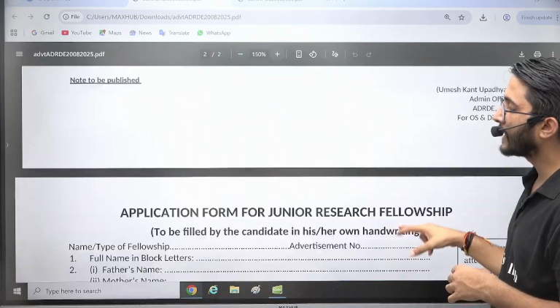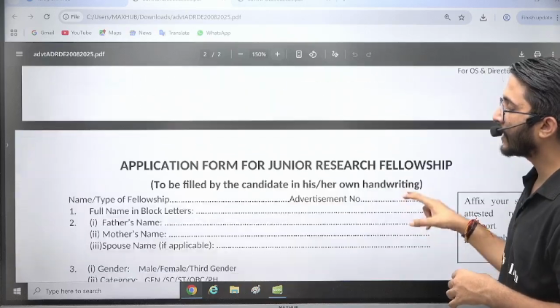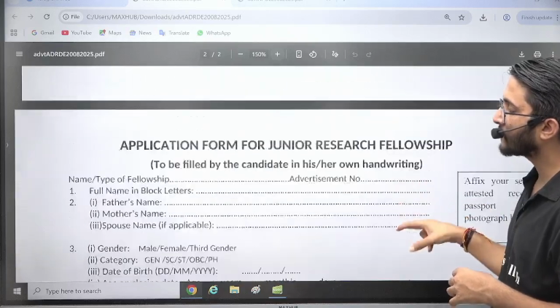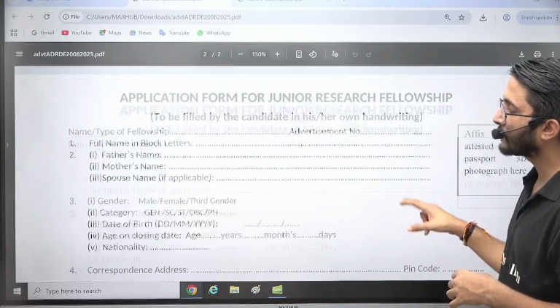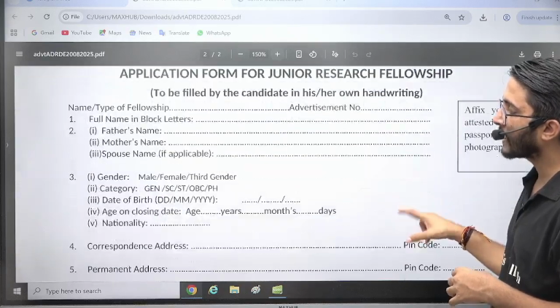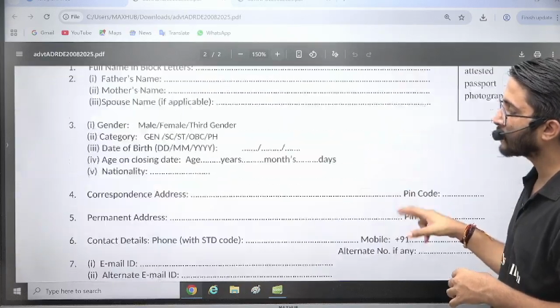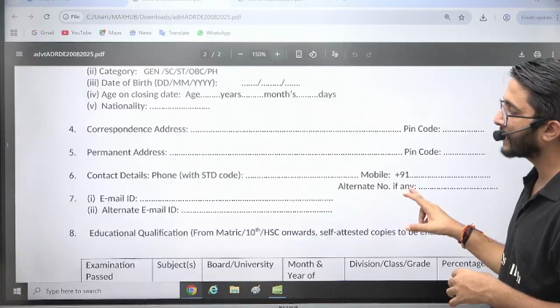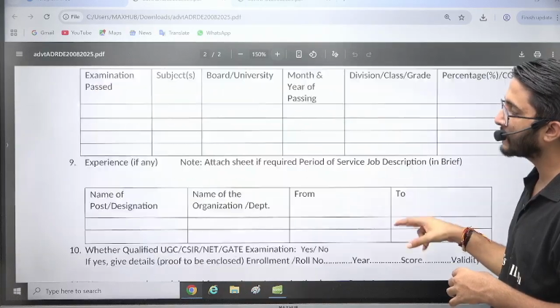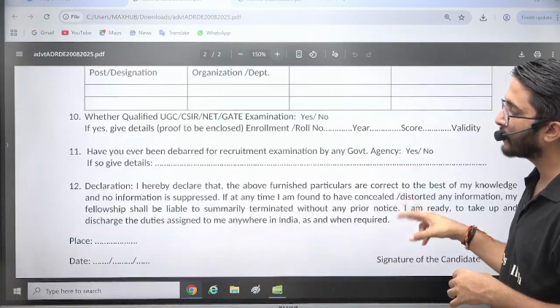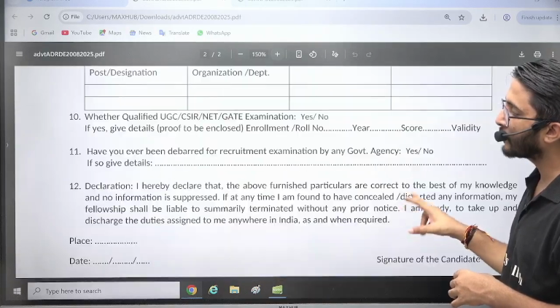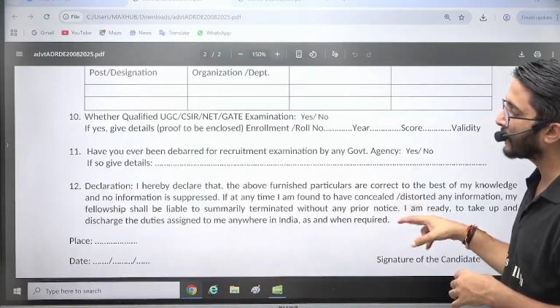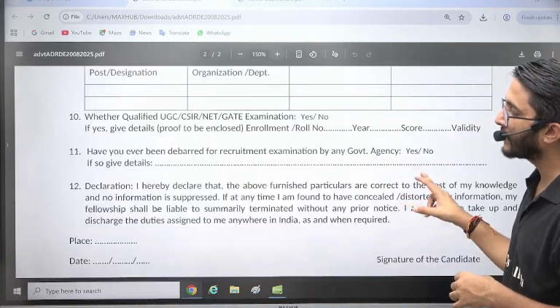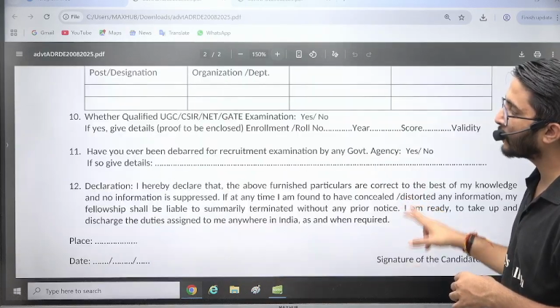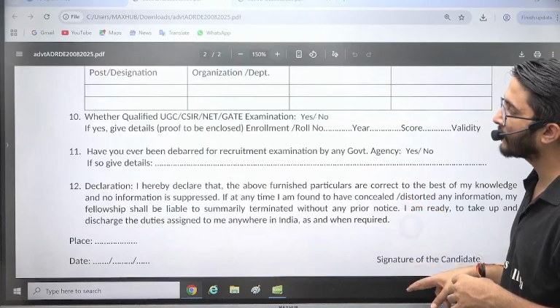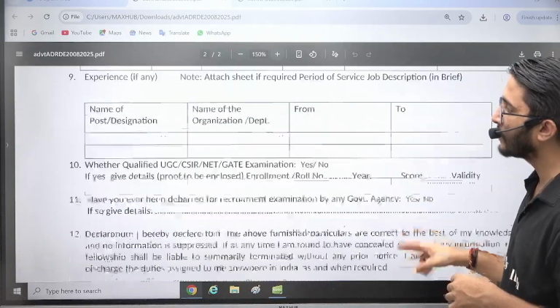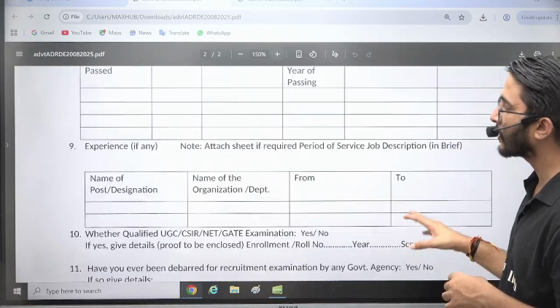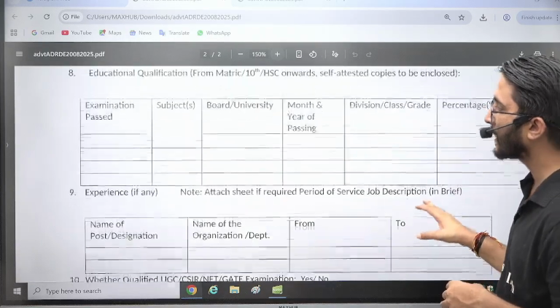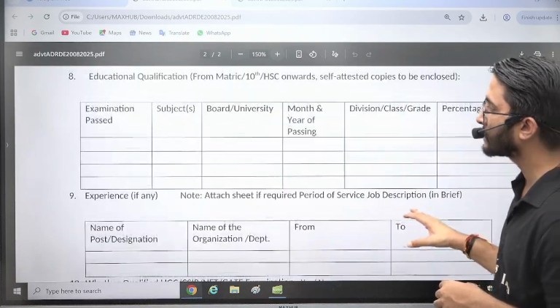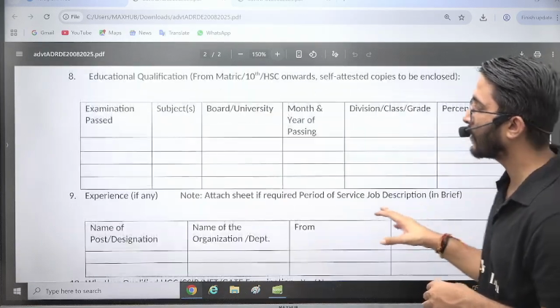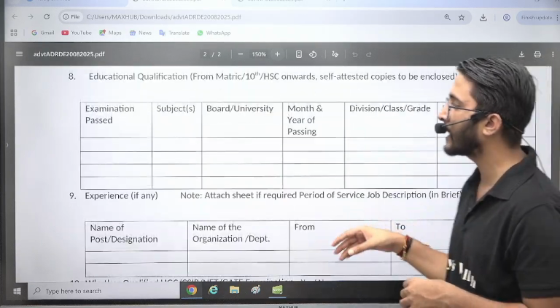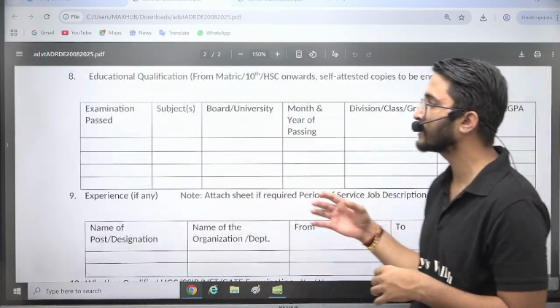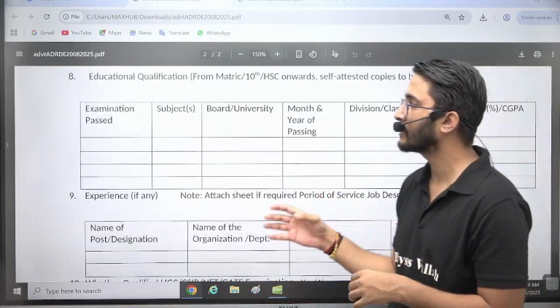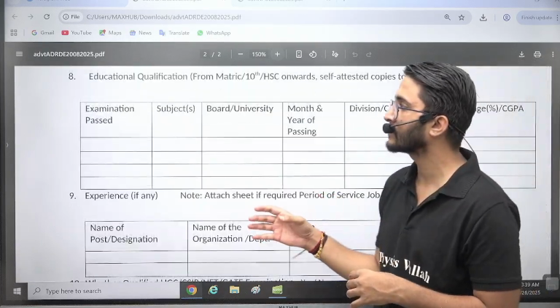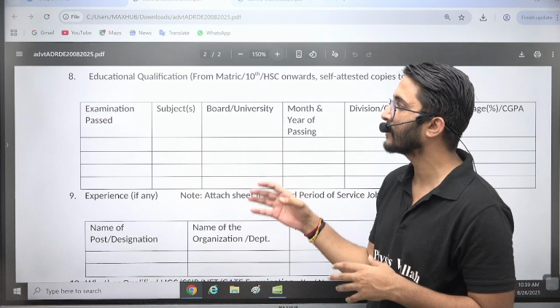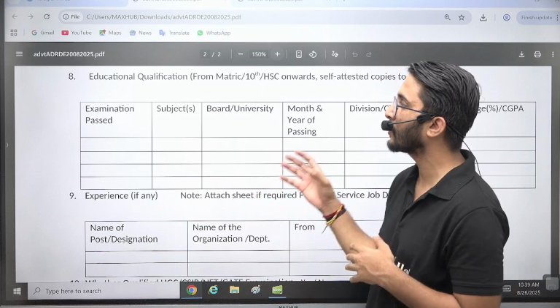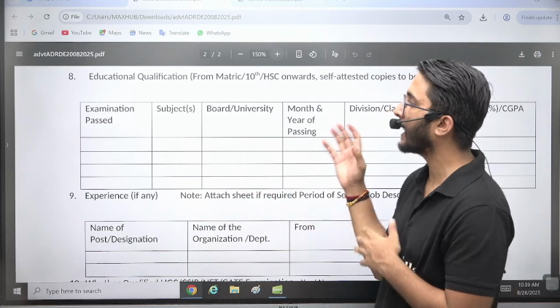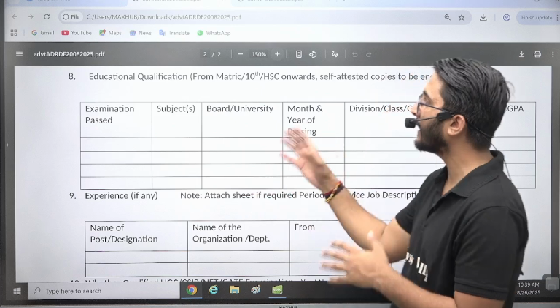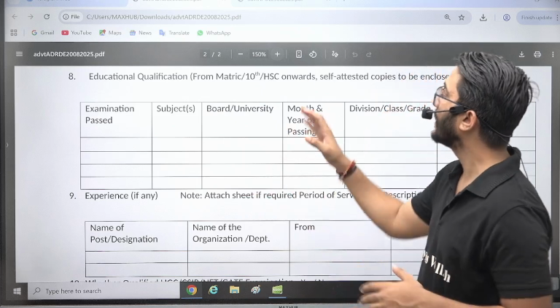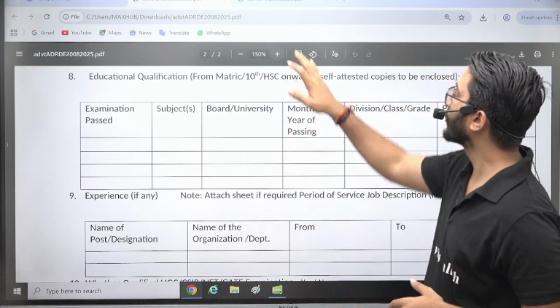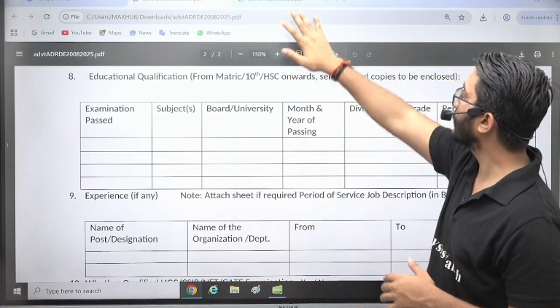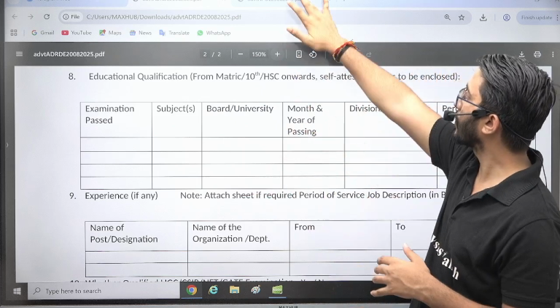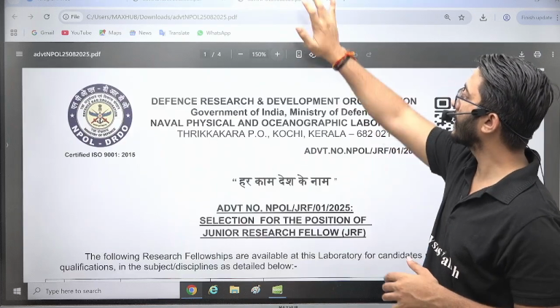The envelope heading should read 'Application for Junior Research Fellowship.' The application form is also attached here — you need to take a printout, fill in the application form, attach your necessary documents, and forward it.